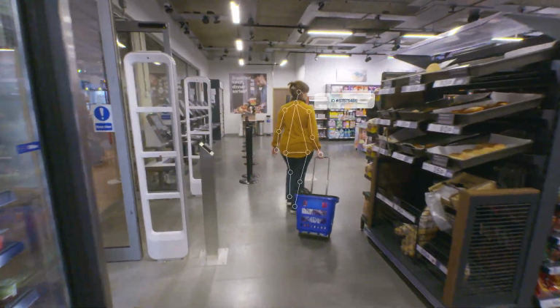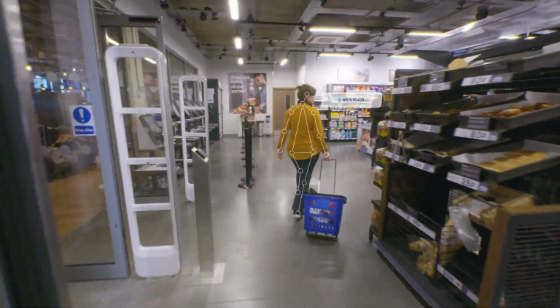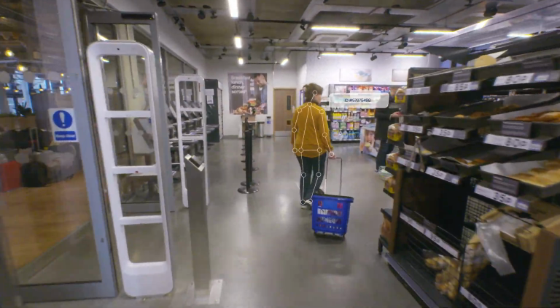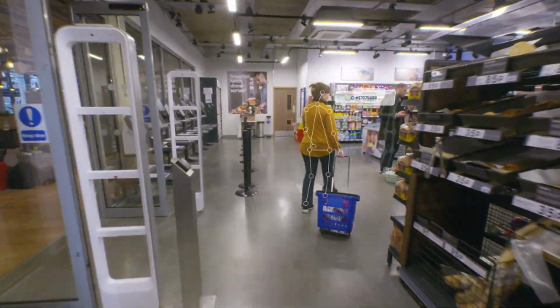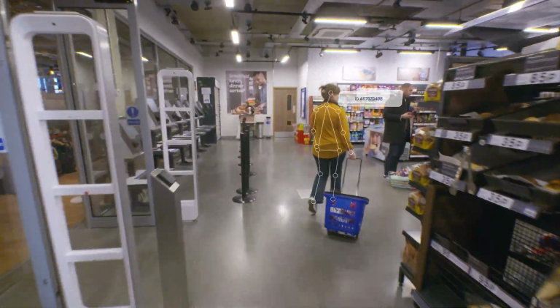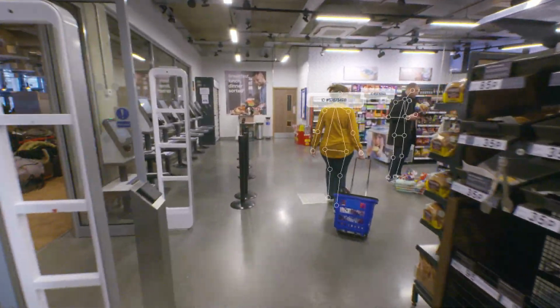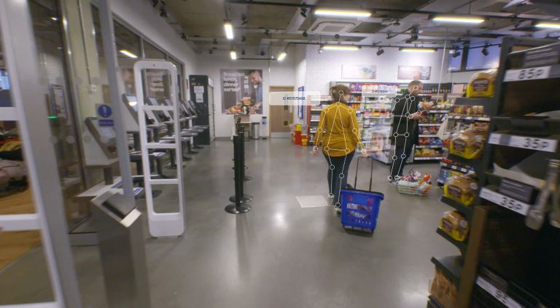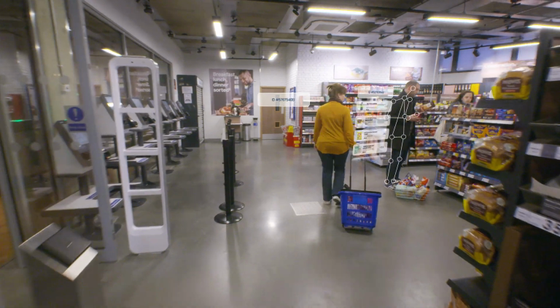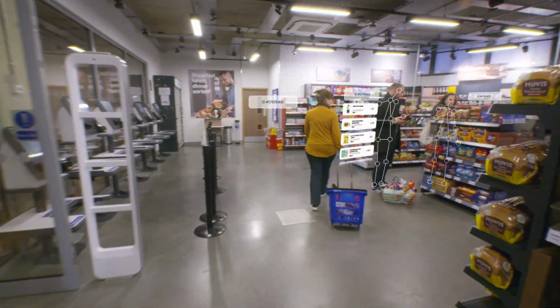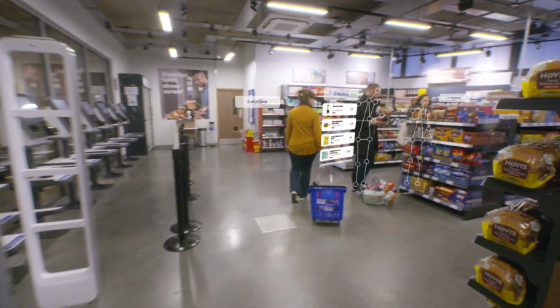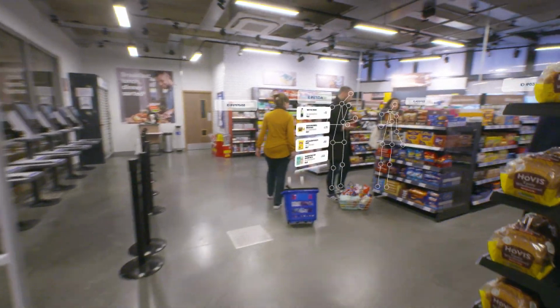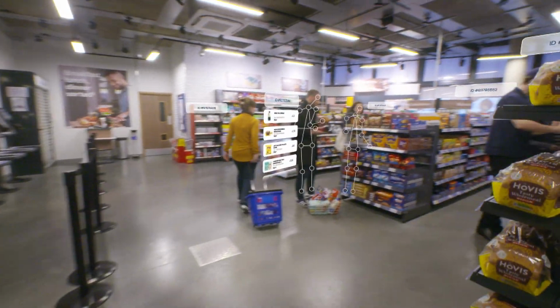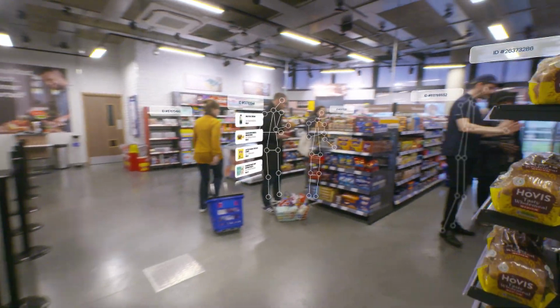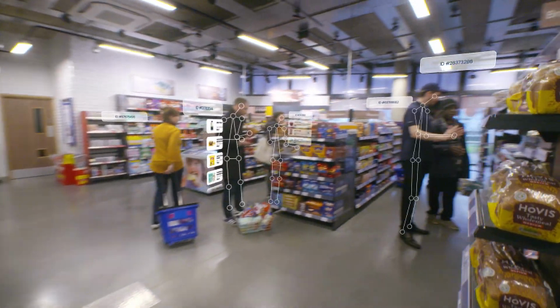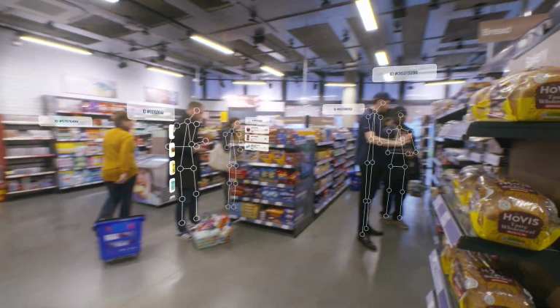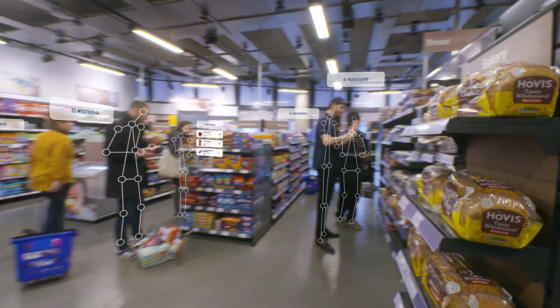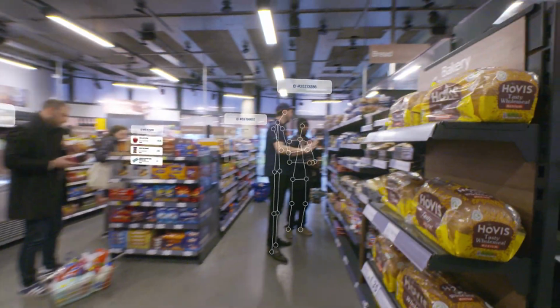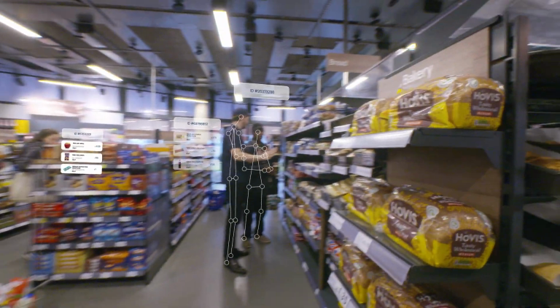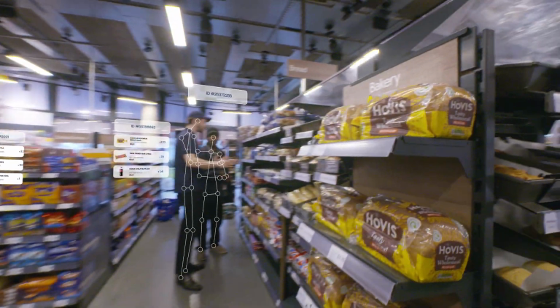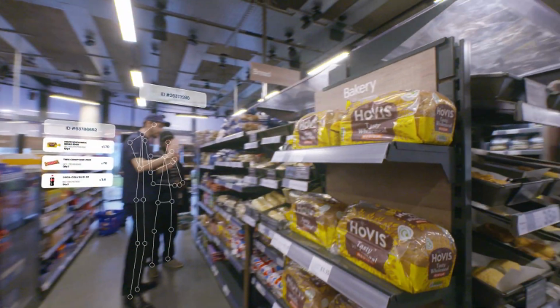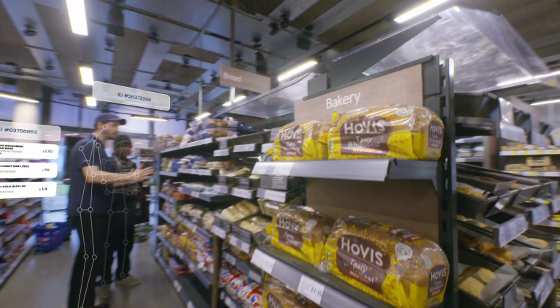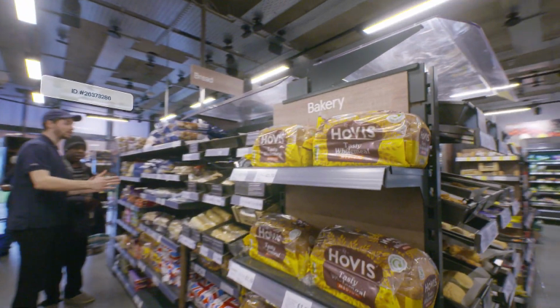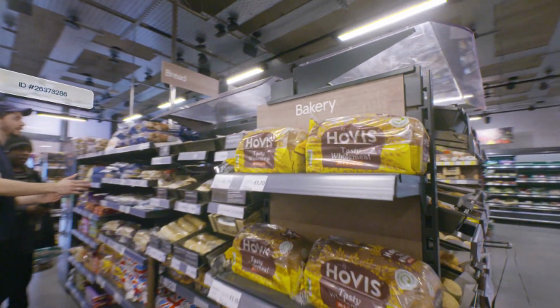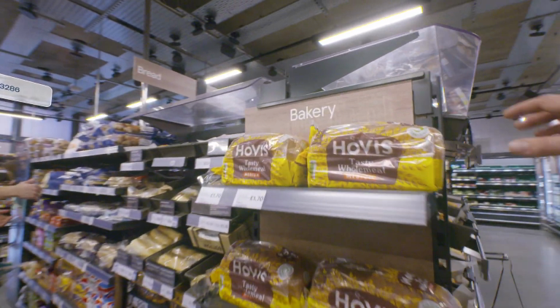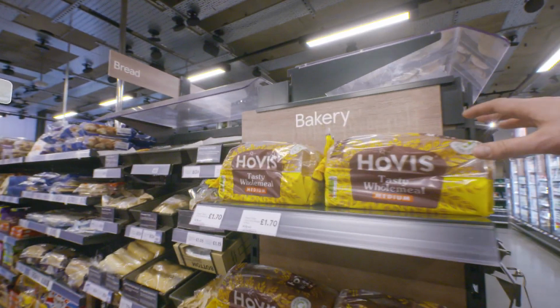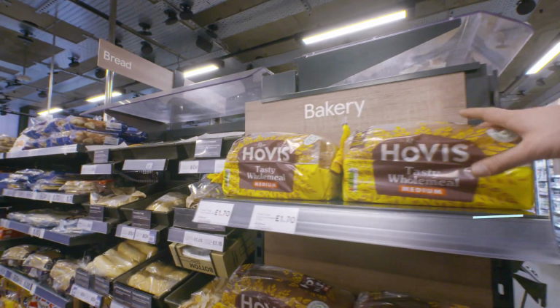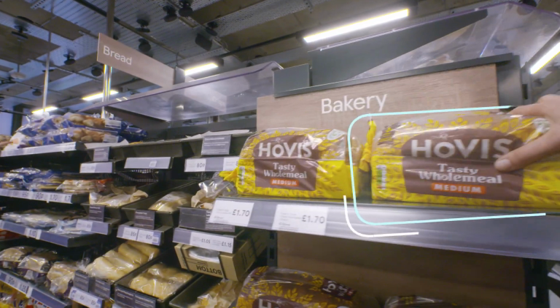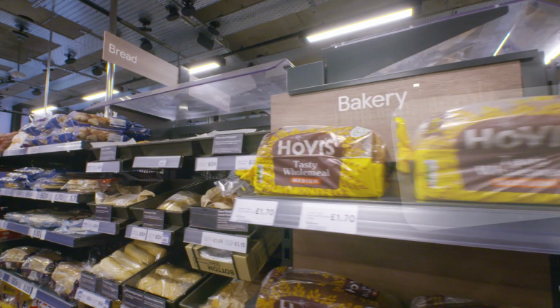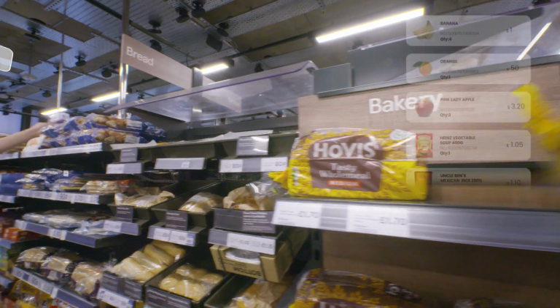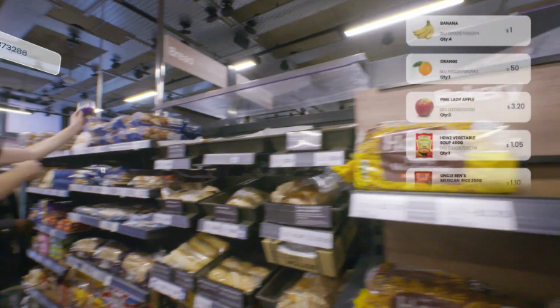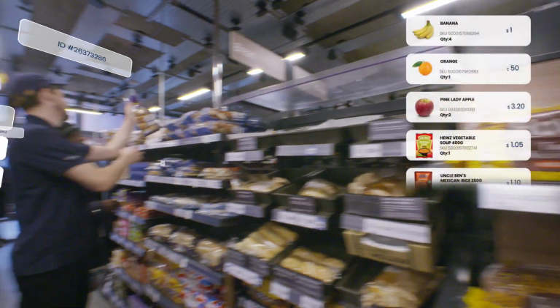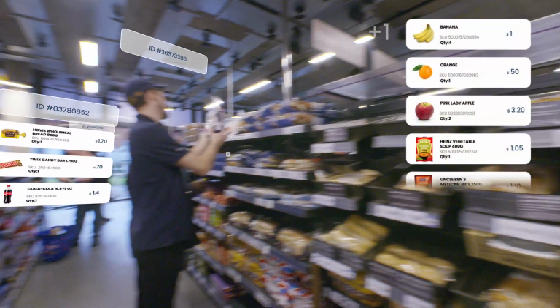Our unique 3D mapping capability enables our solution to support highly dense stores, and is not limited by the number of shoppers.